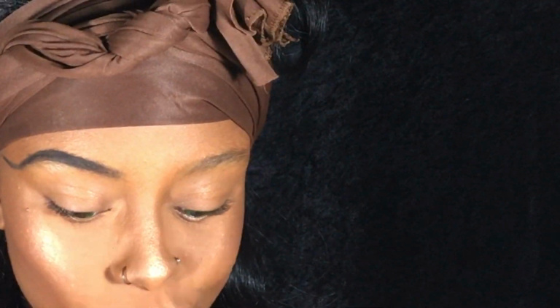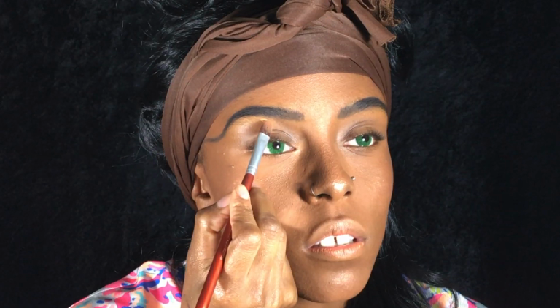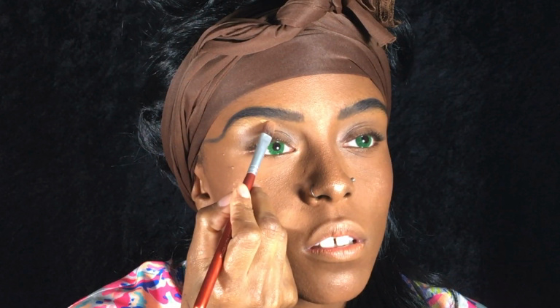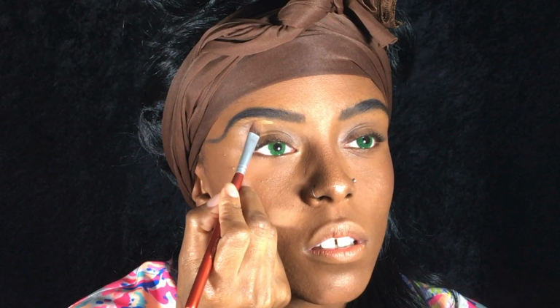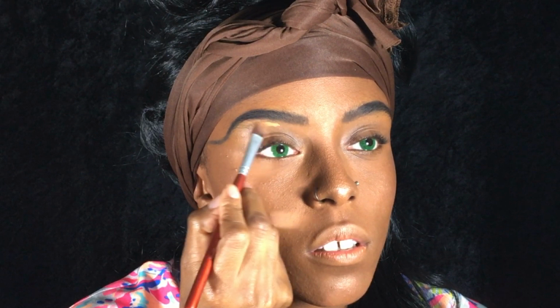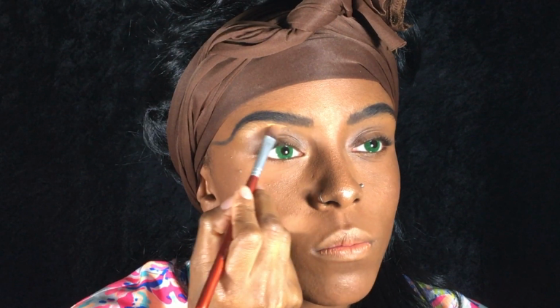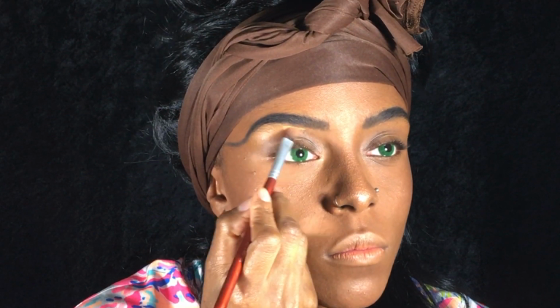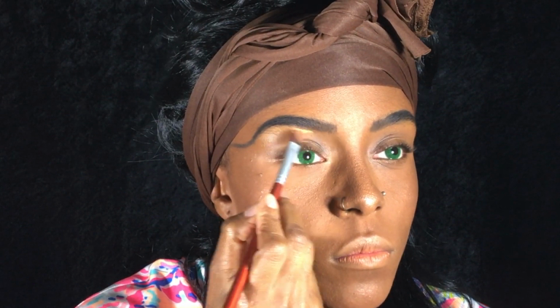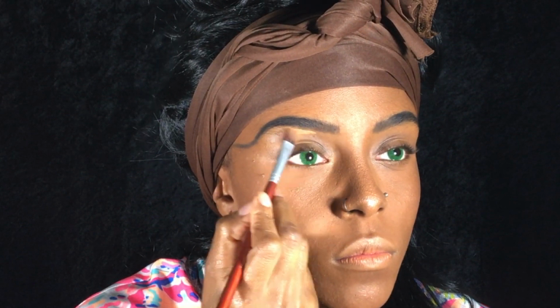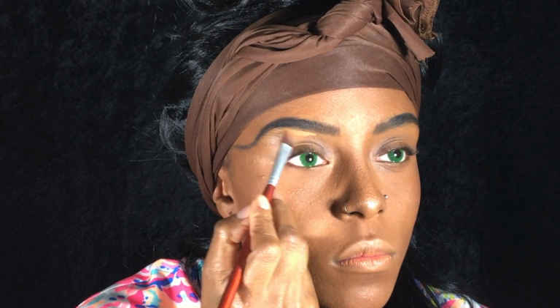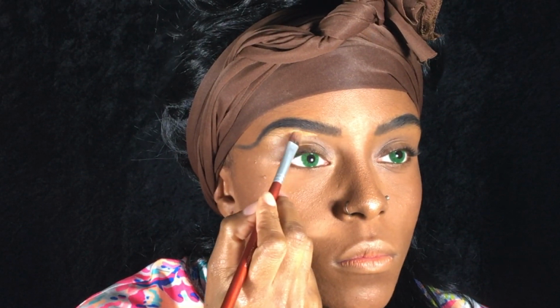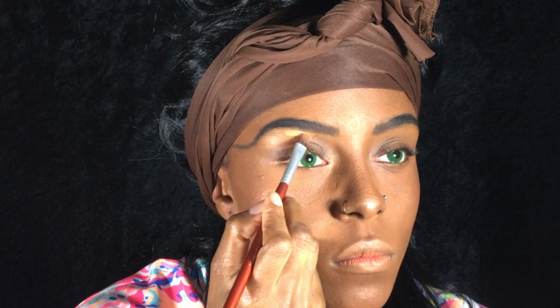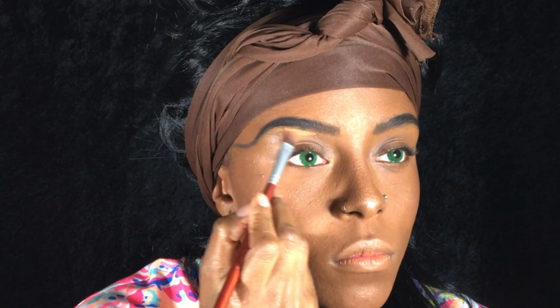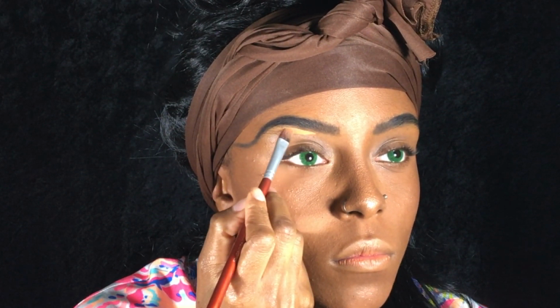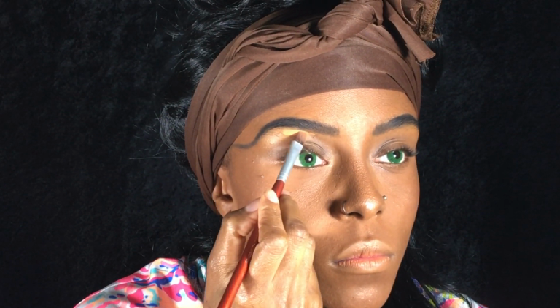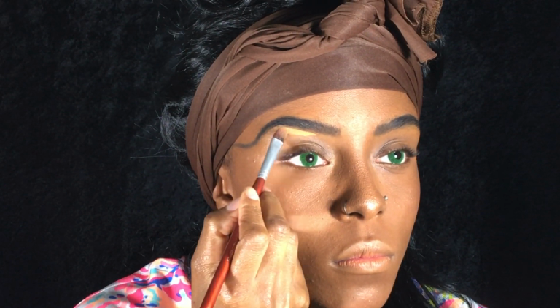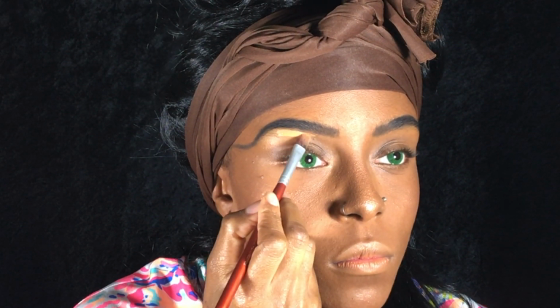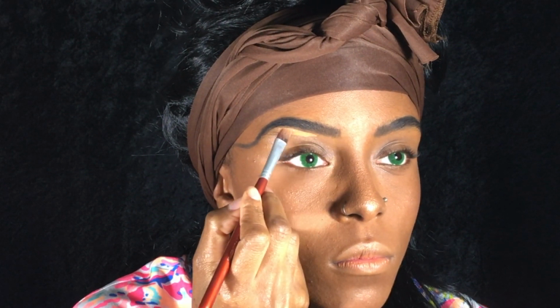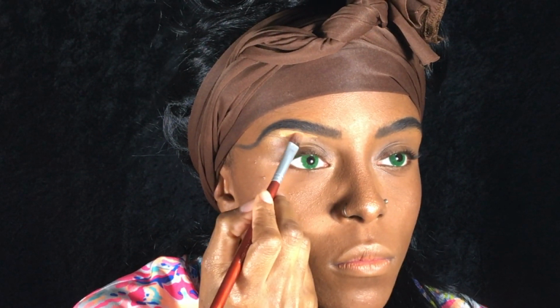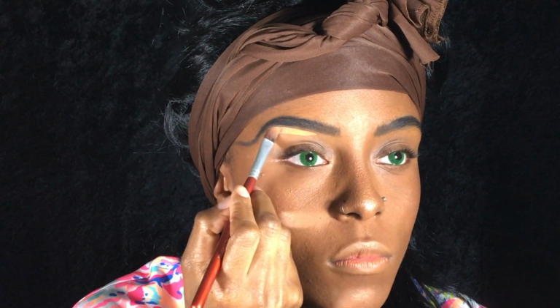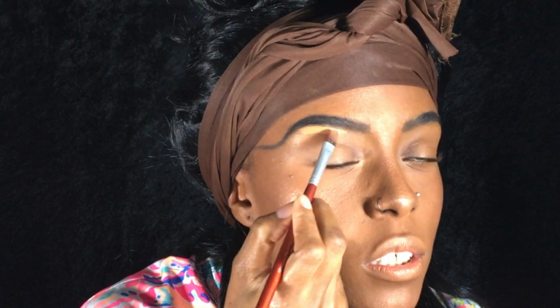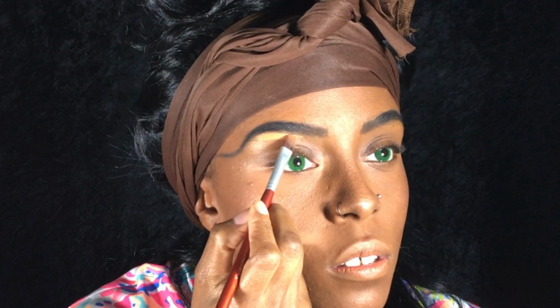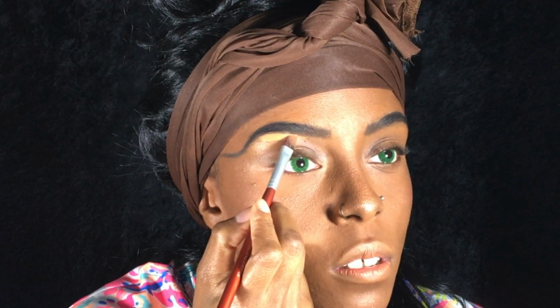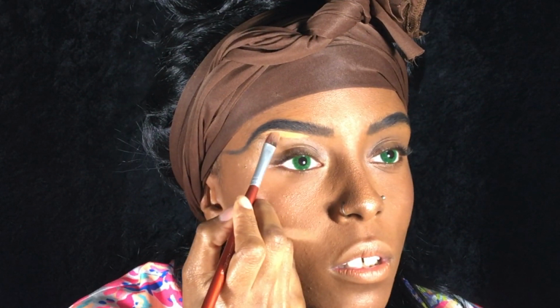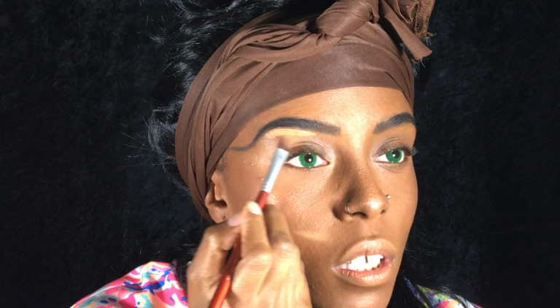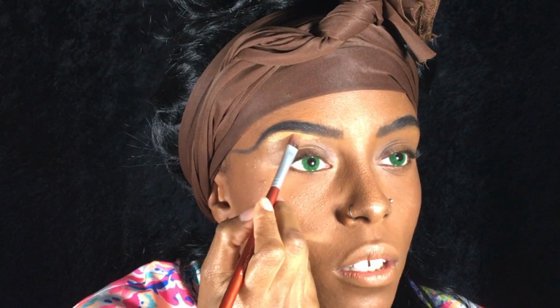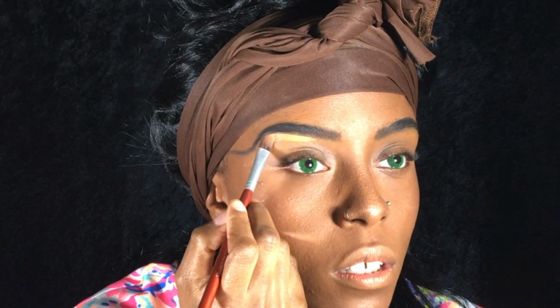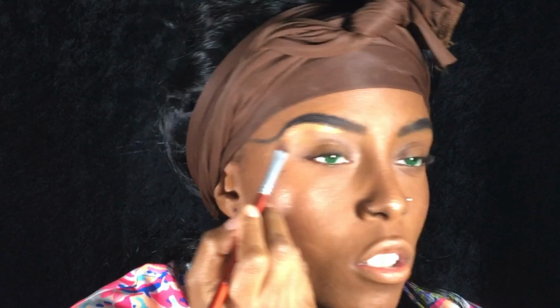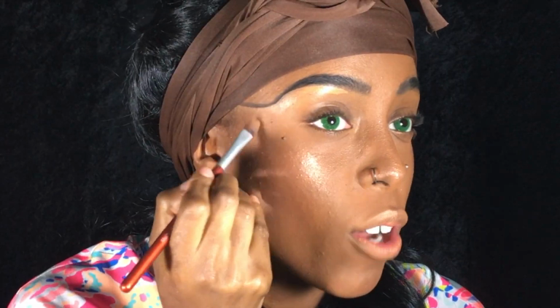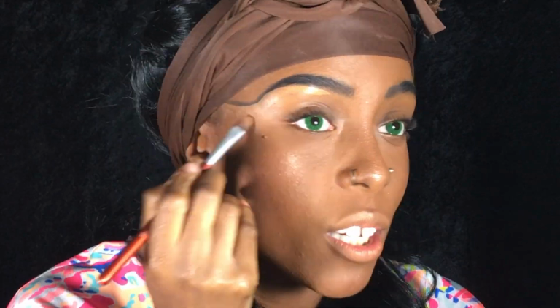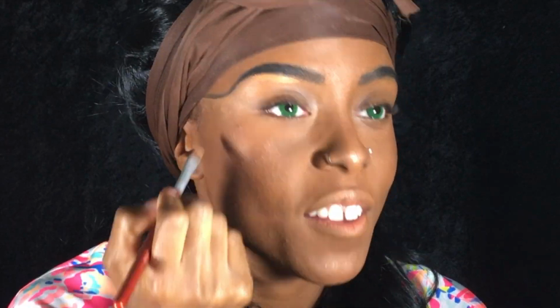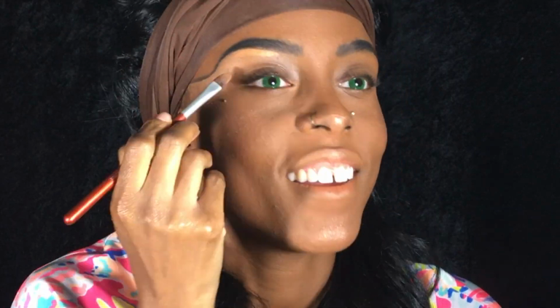Once I got the shape I wanted, I went into my concealer, cleaning up the top and bottom of my brows.